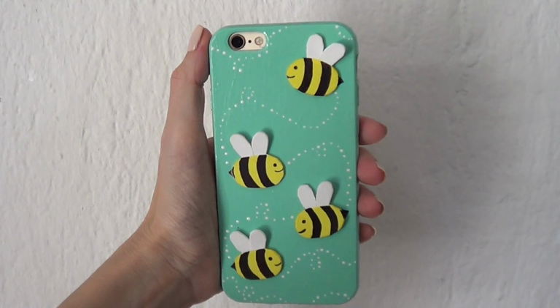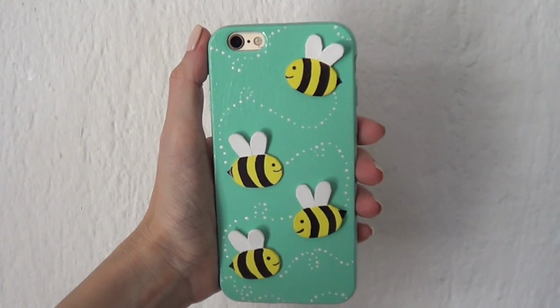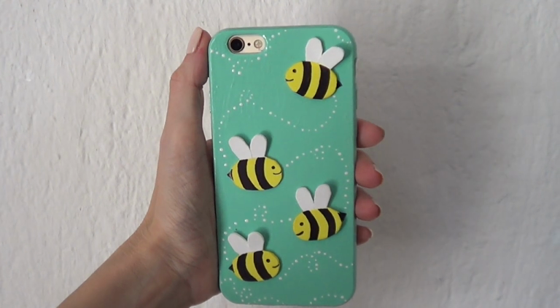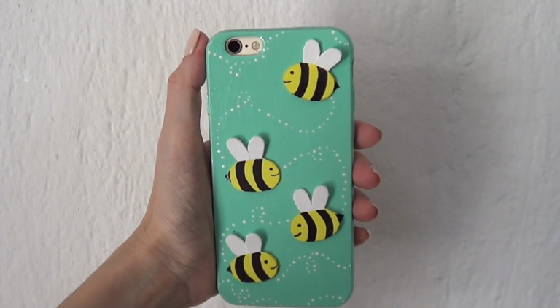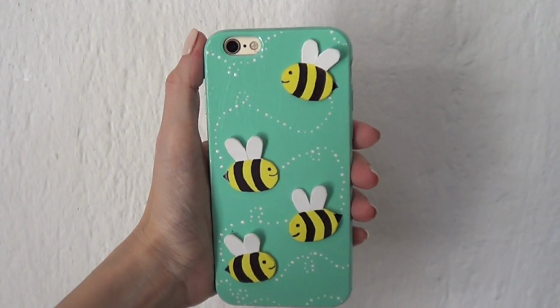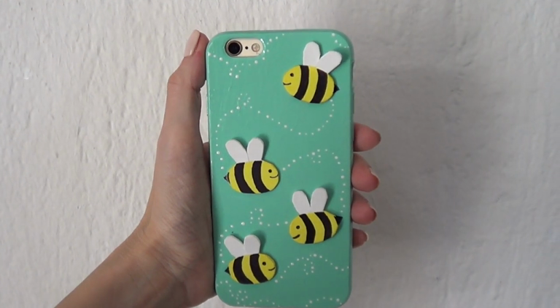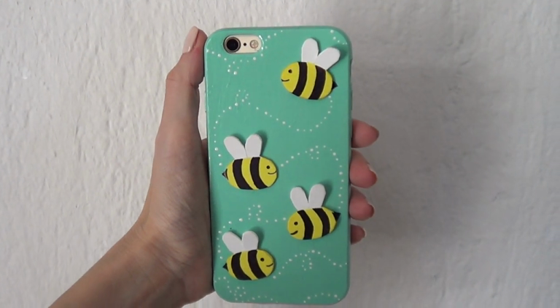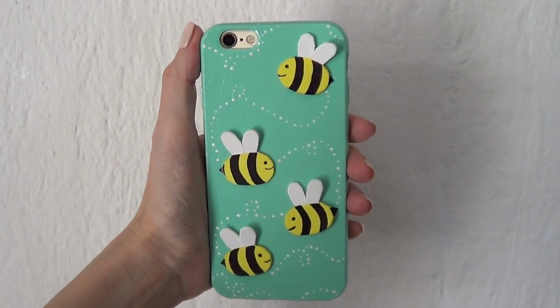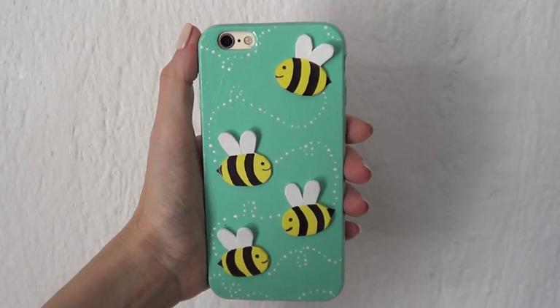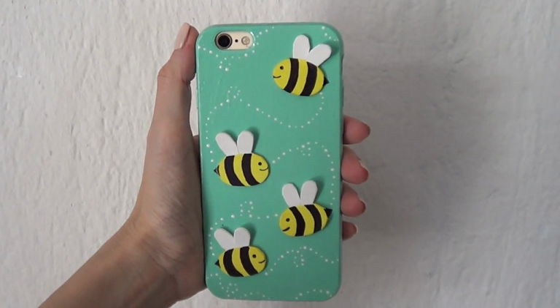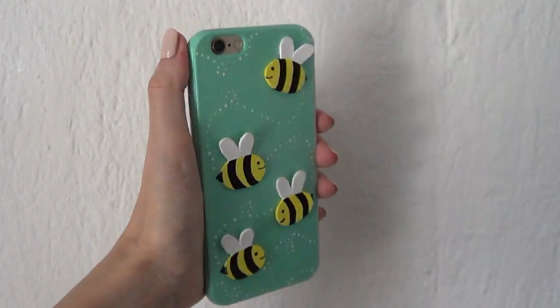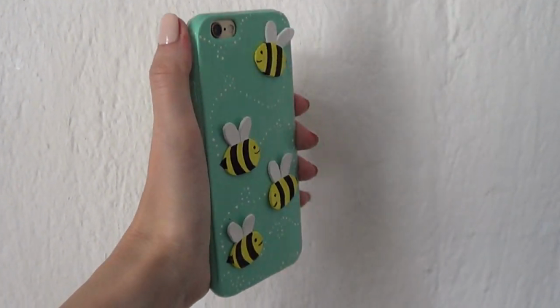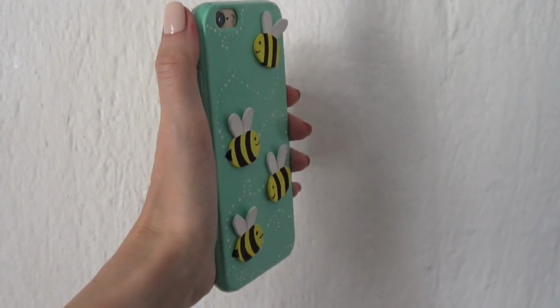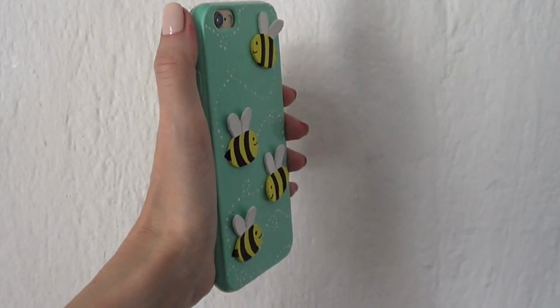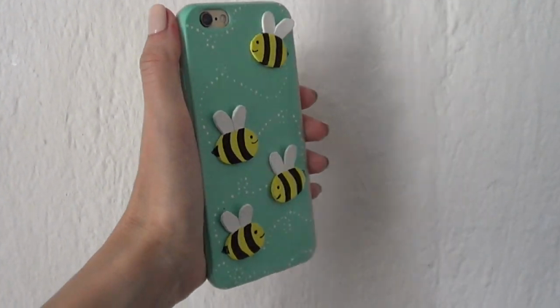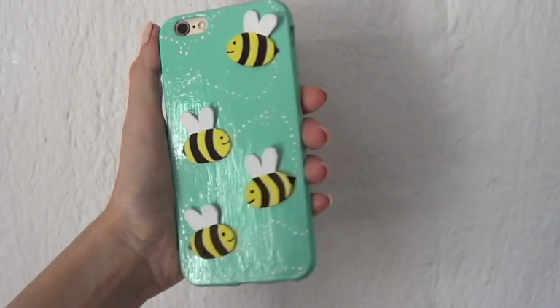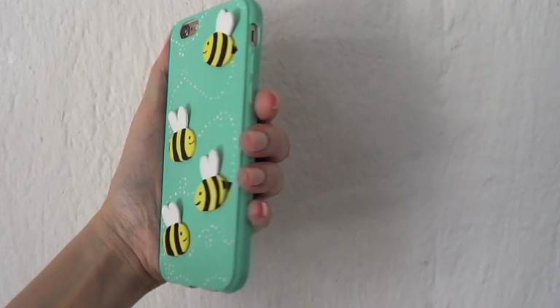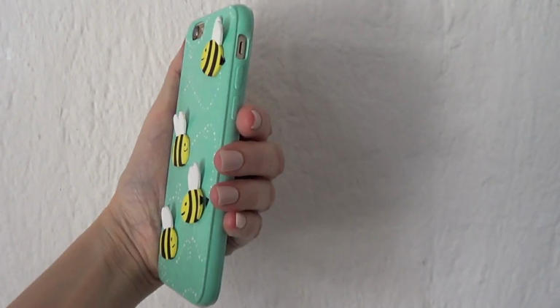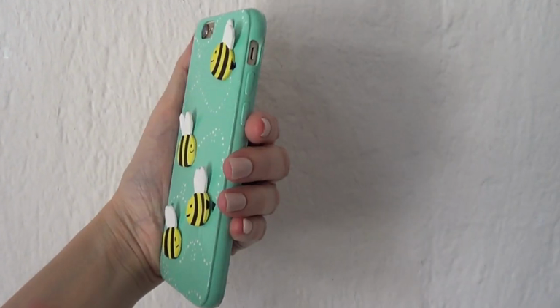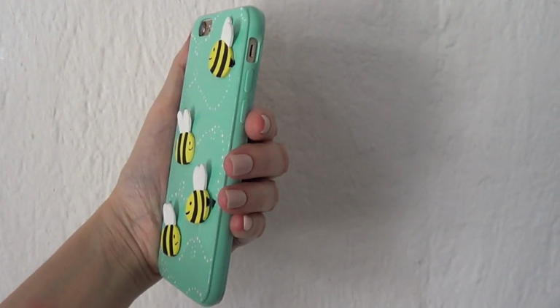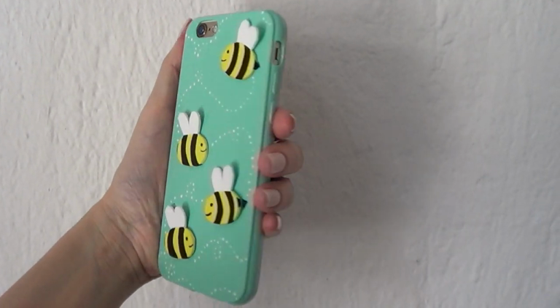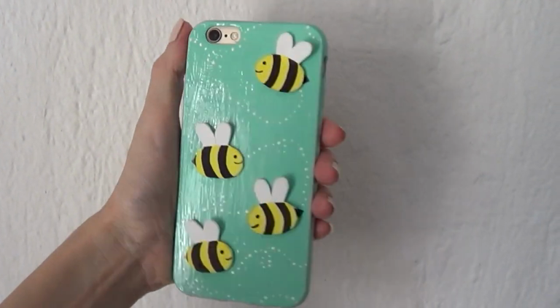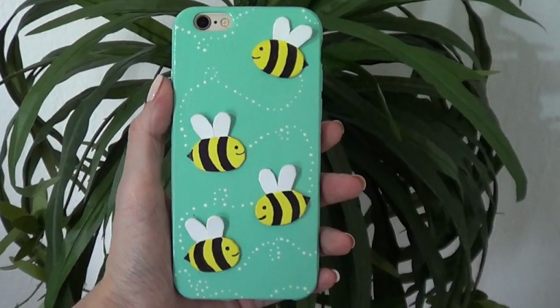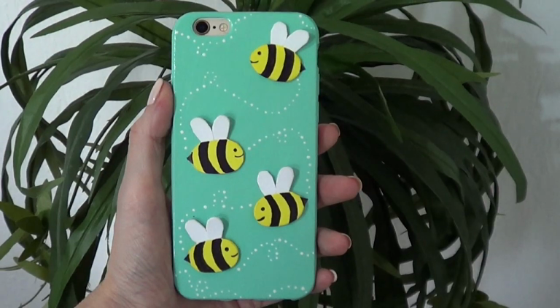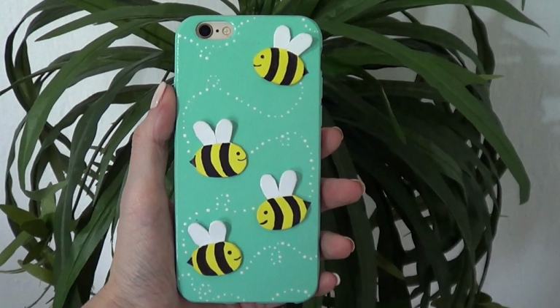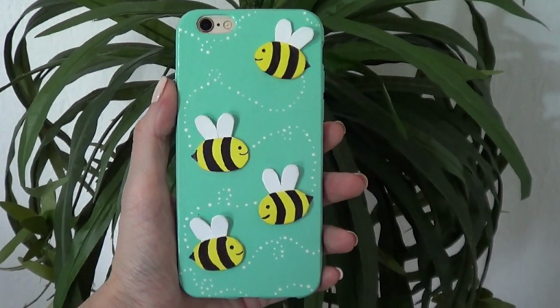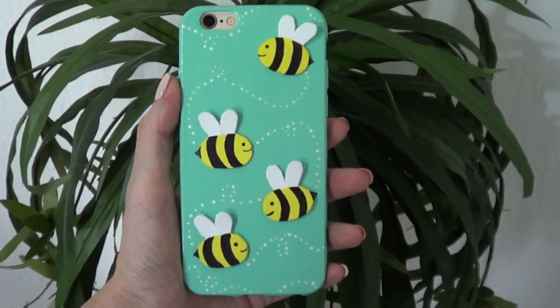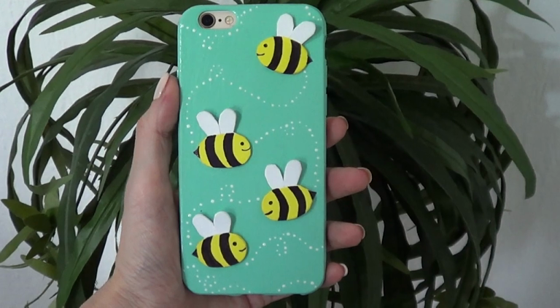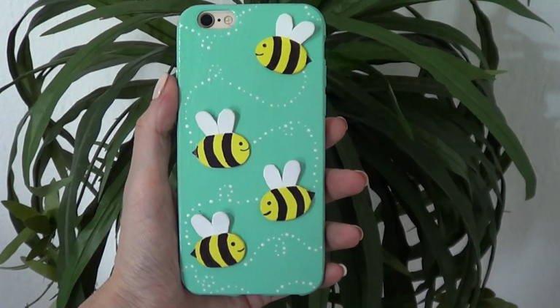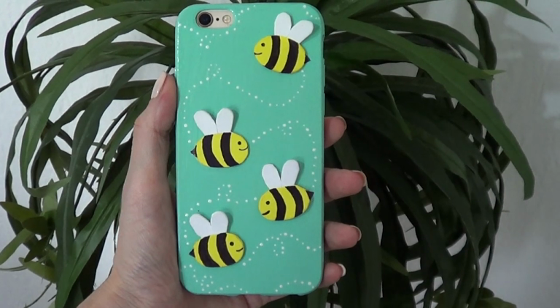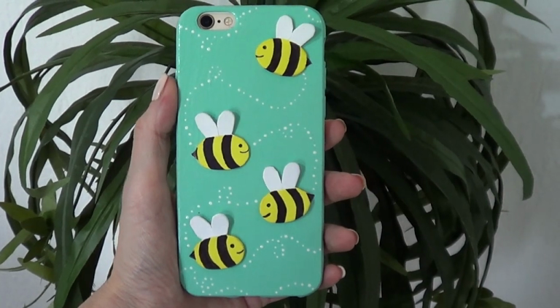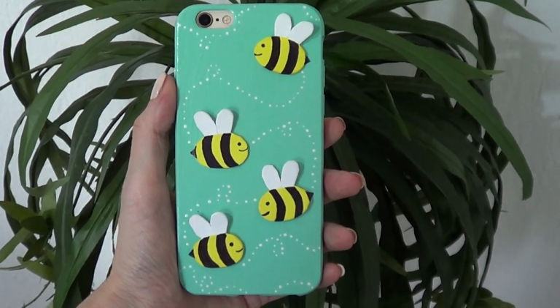Hey guys, it's Renee. Welcome to this Bee Phone Case DIY. This one is actually pretty easy to make and they look super cute.